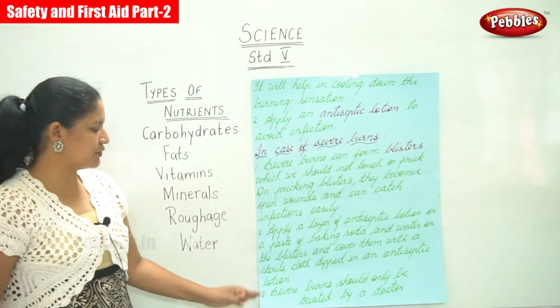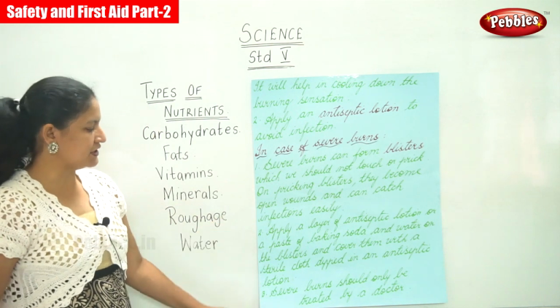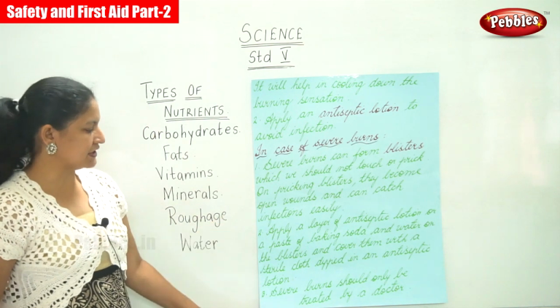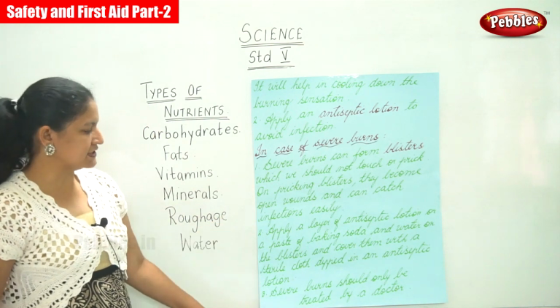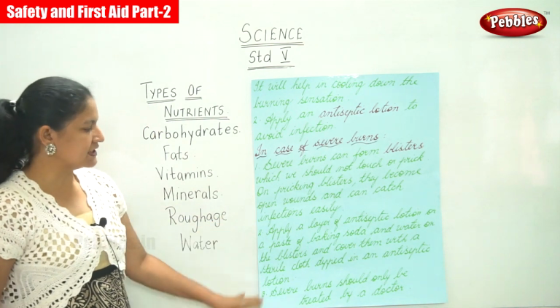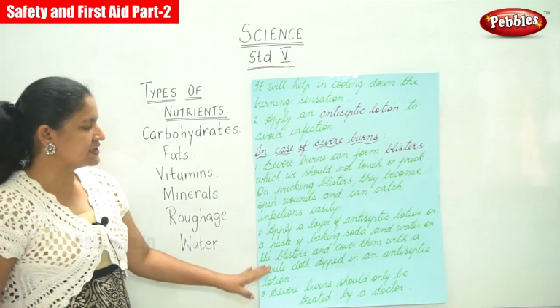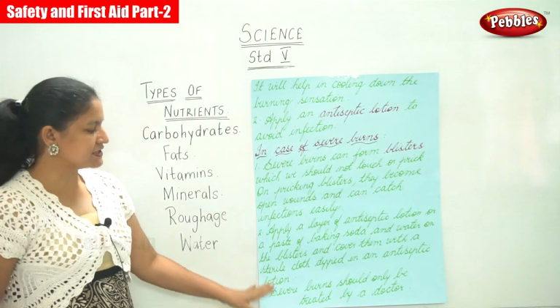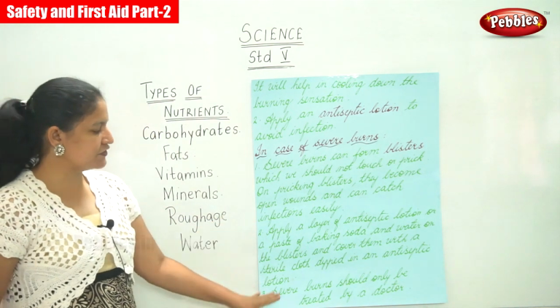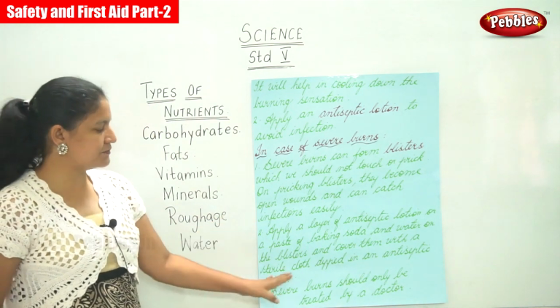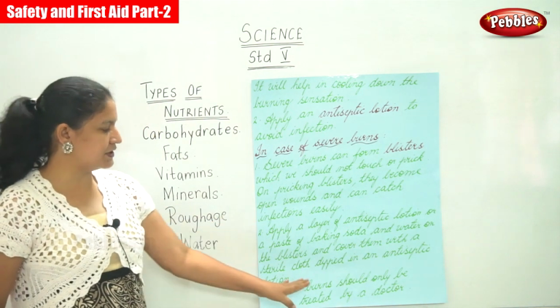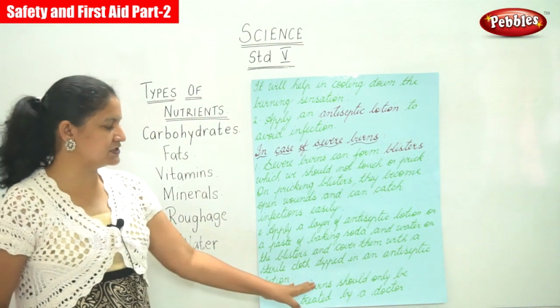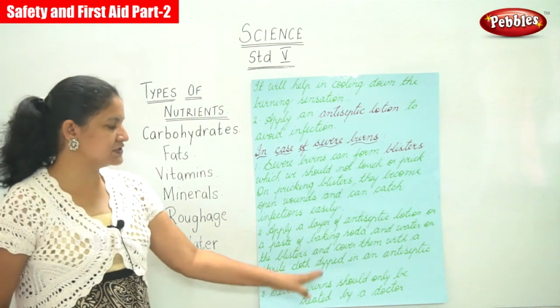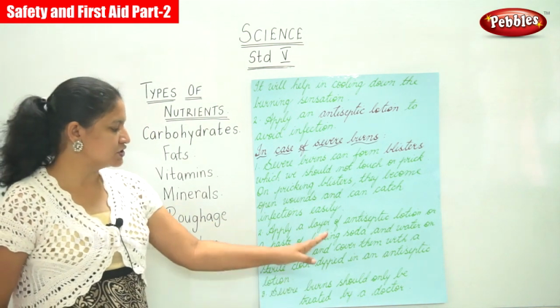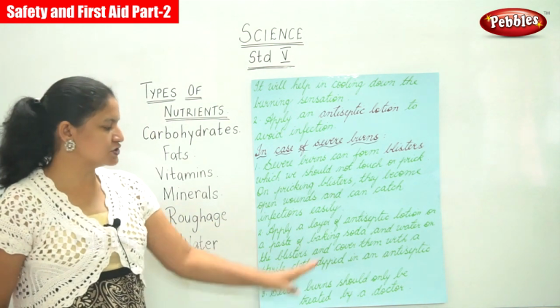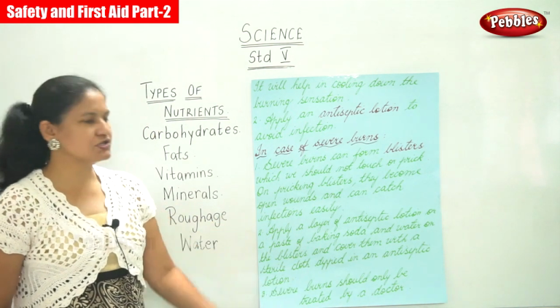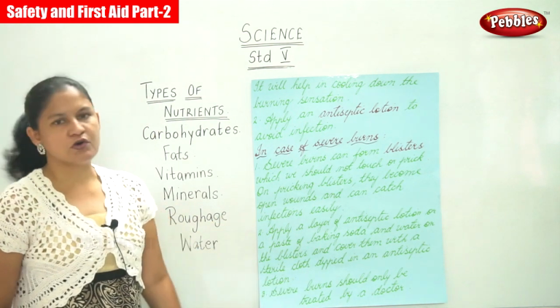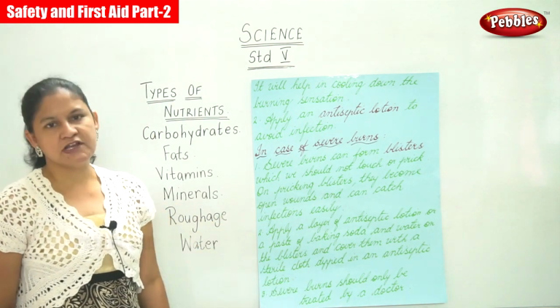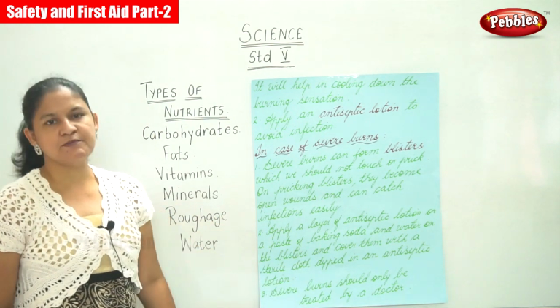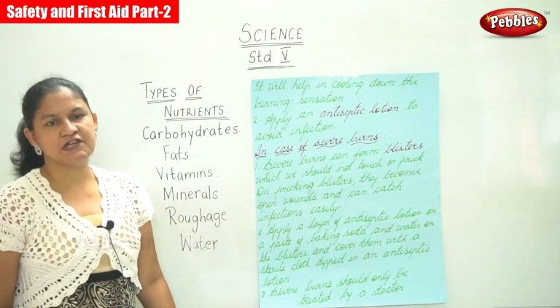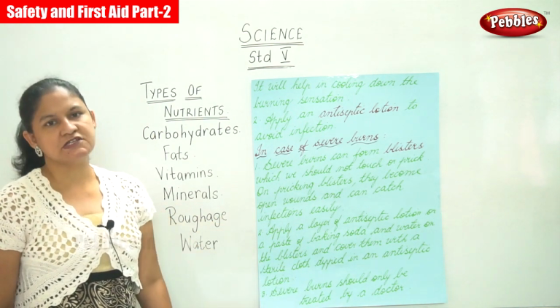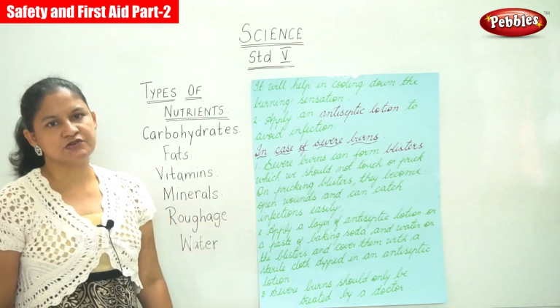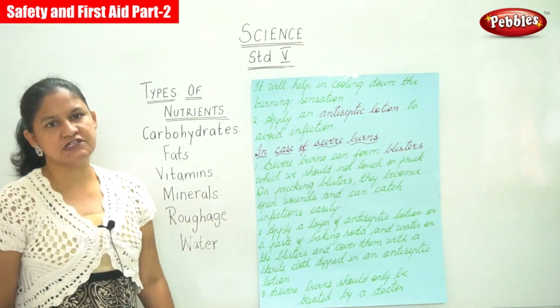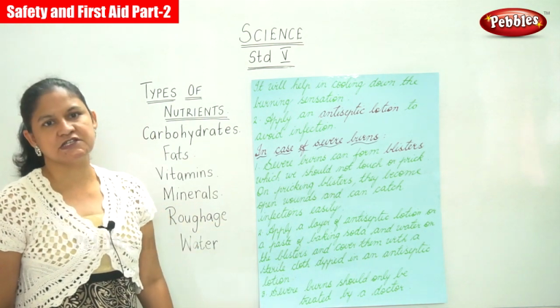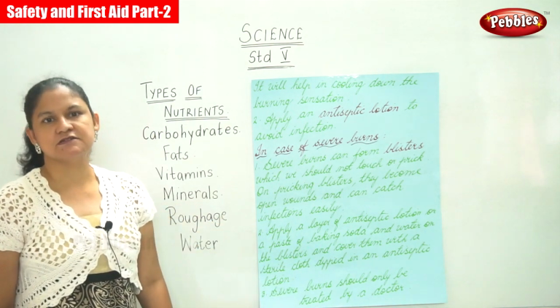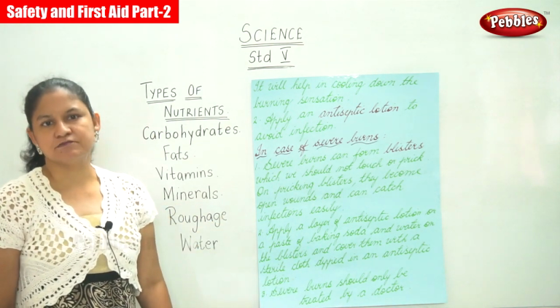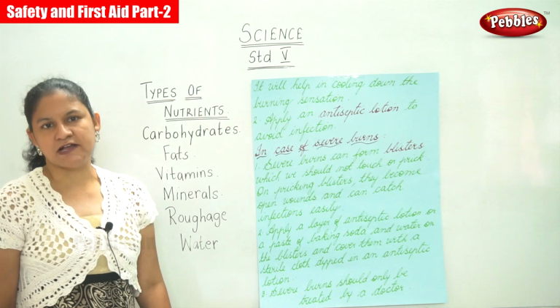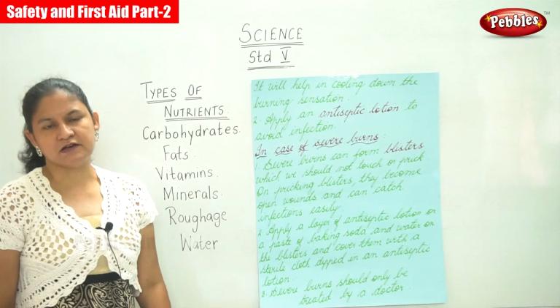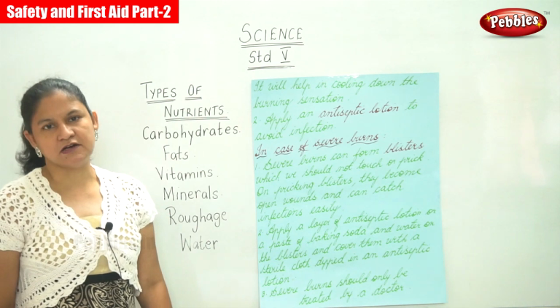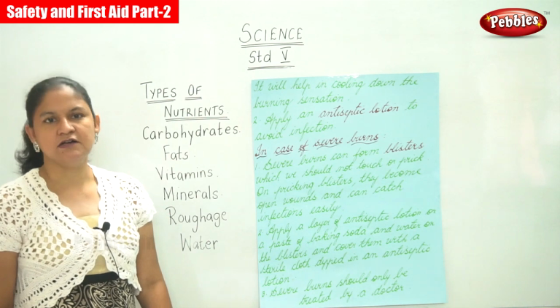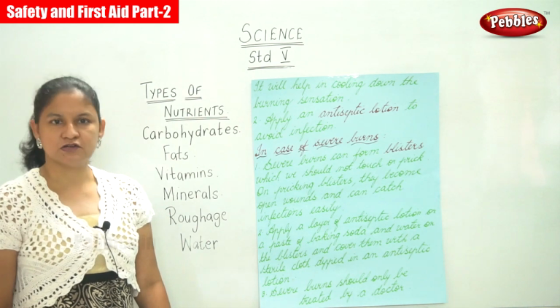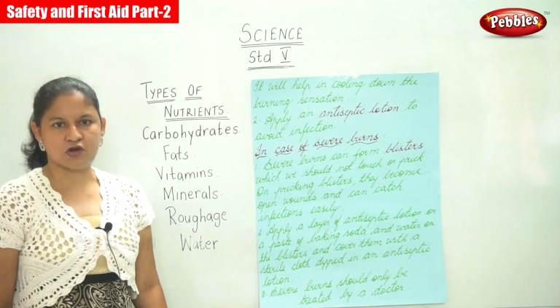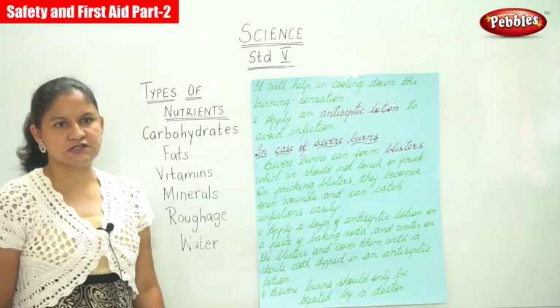Severe burns should only be treated by a doctor.